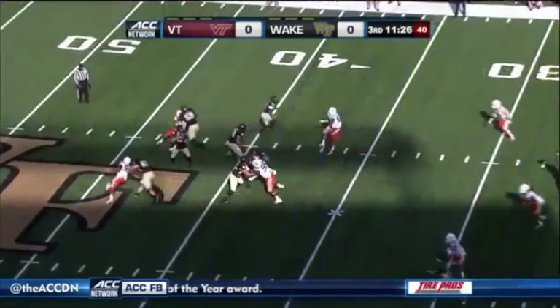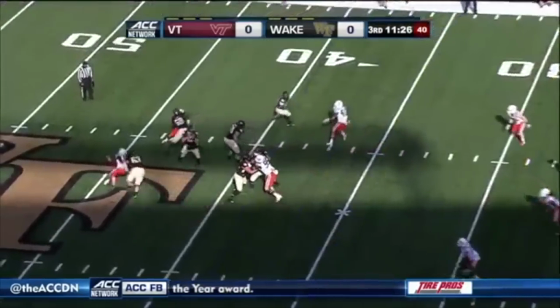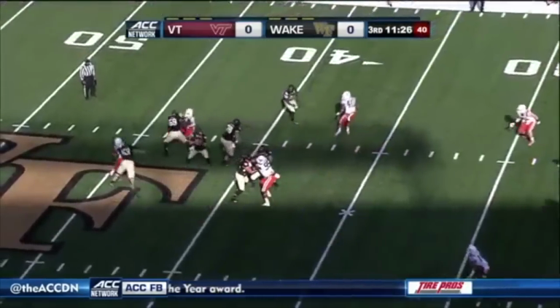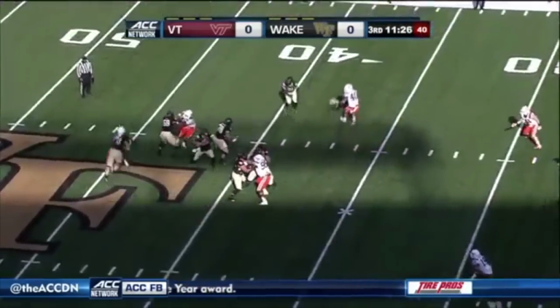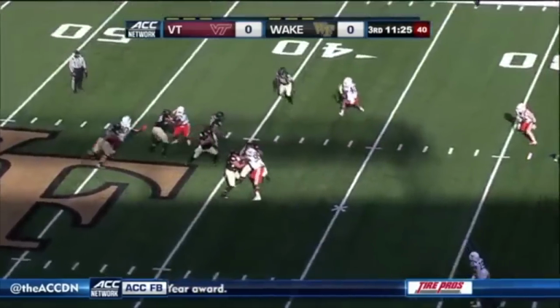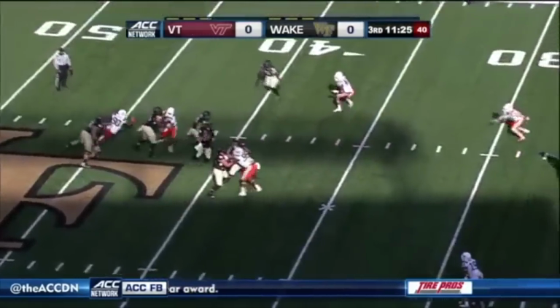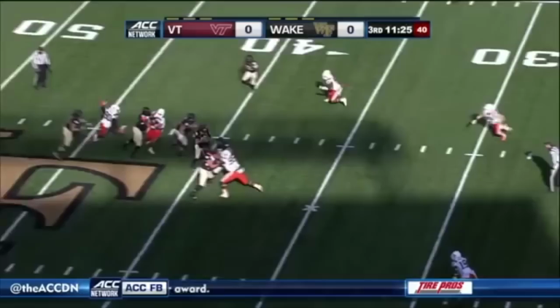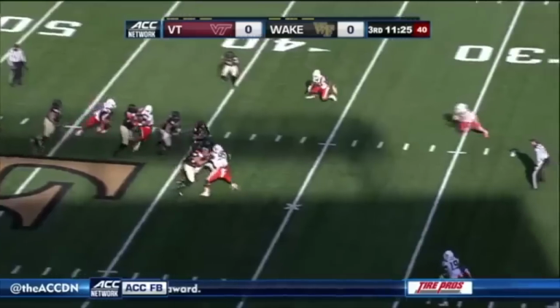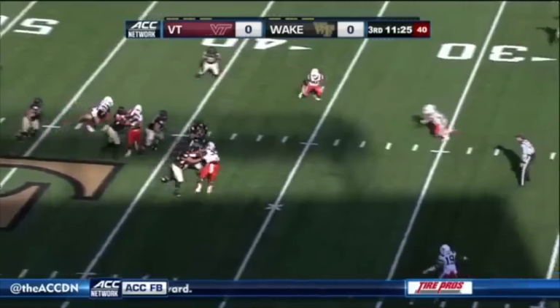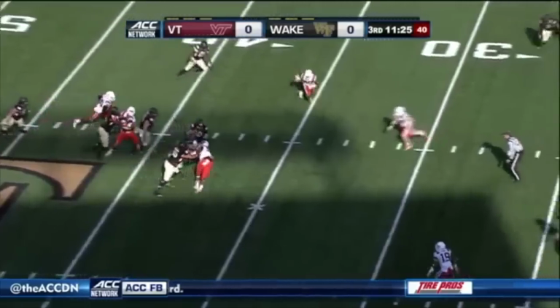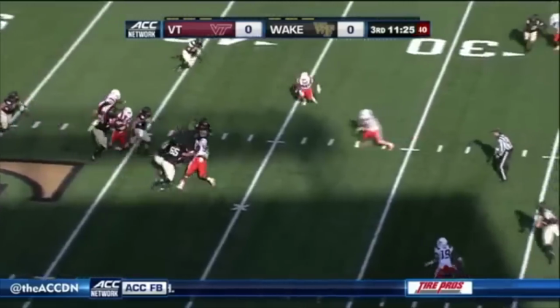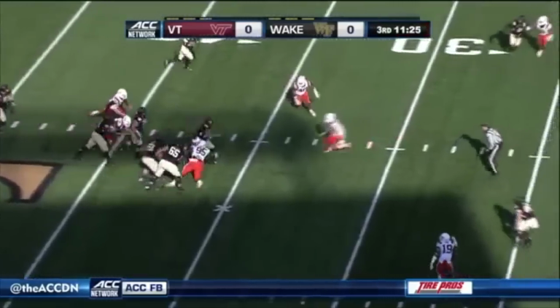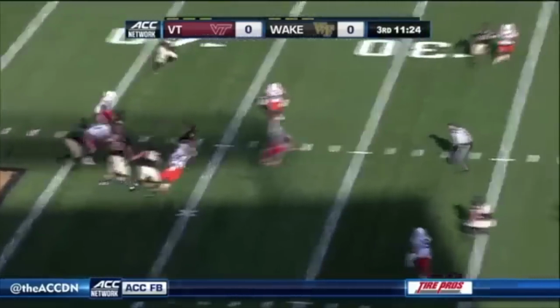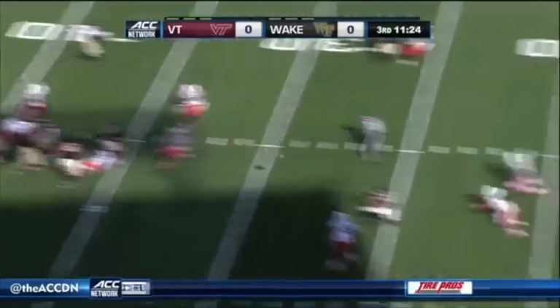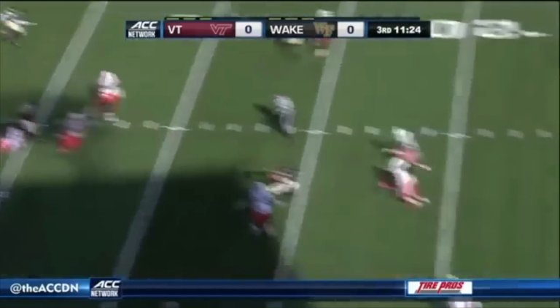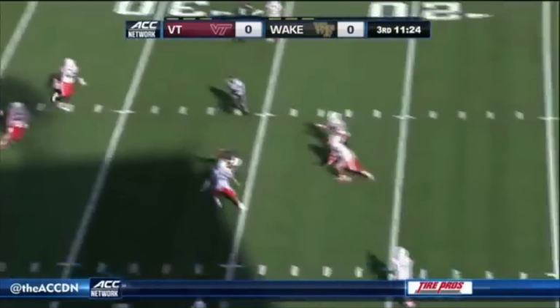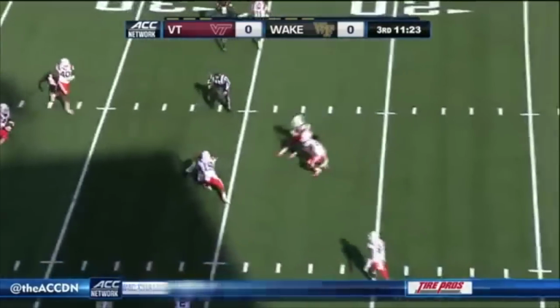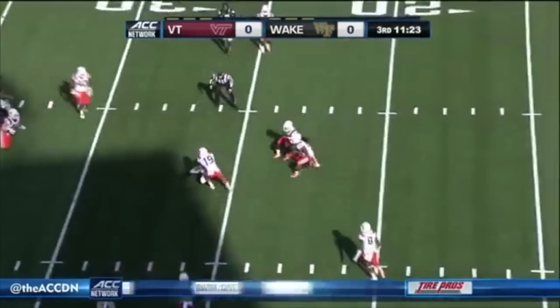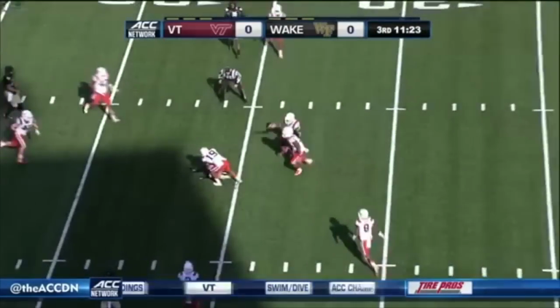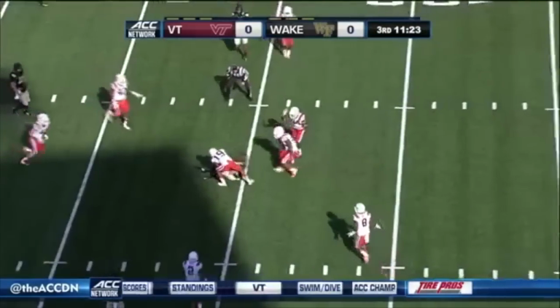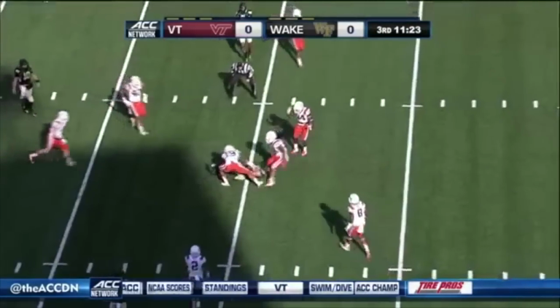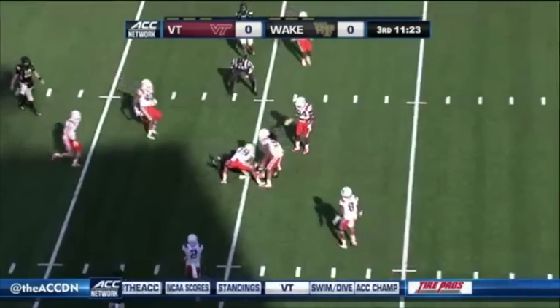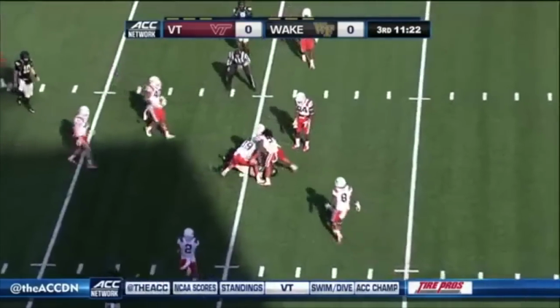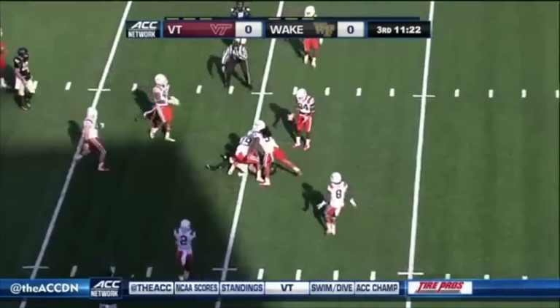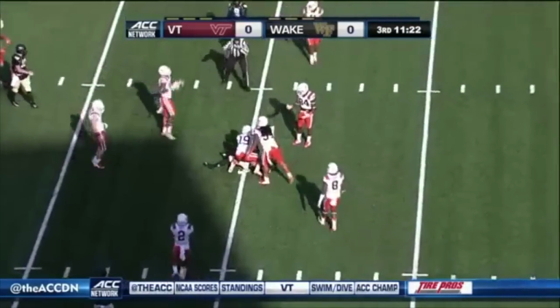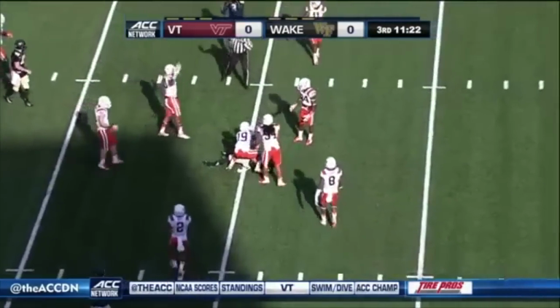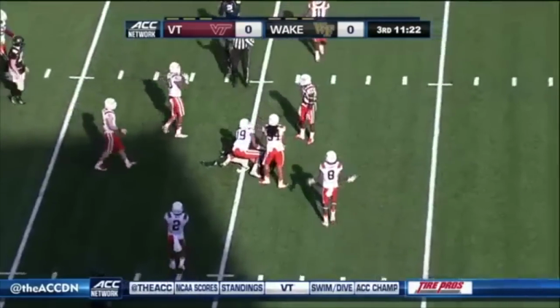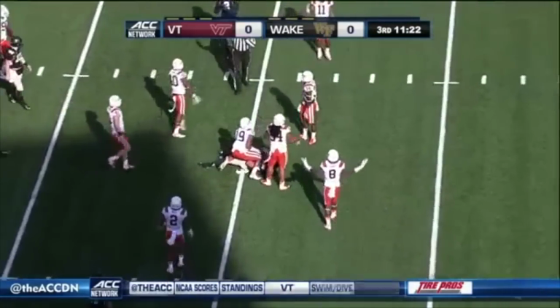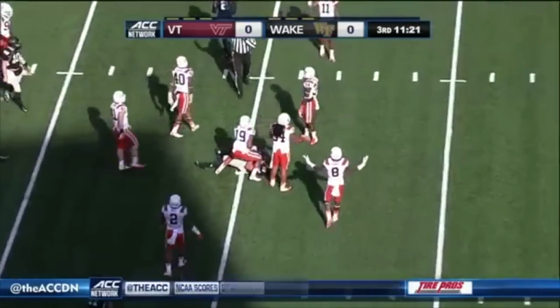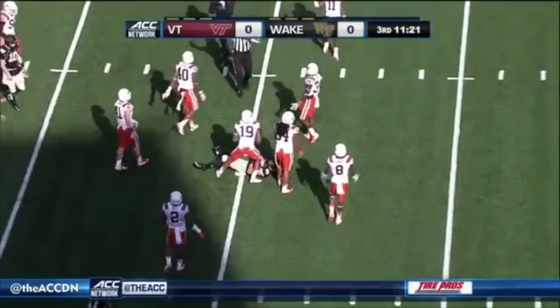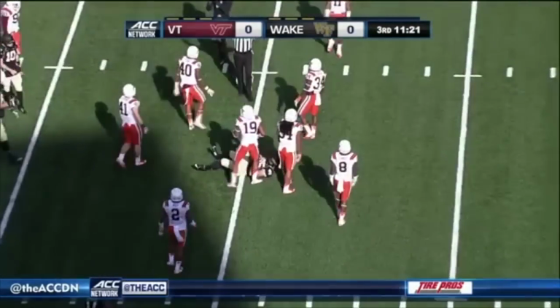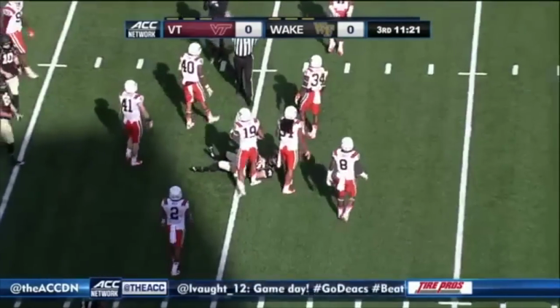Fourth down for Wake Forest — over the middle, first down Wake Forest. It's a moot point.